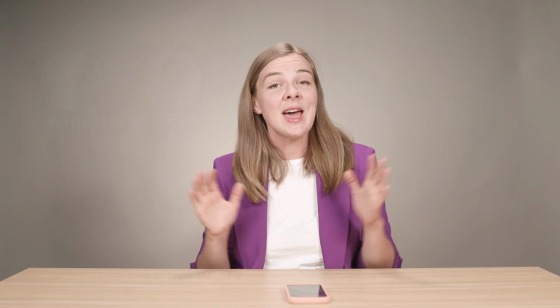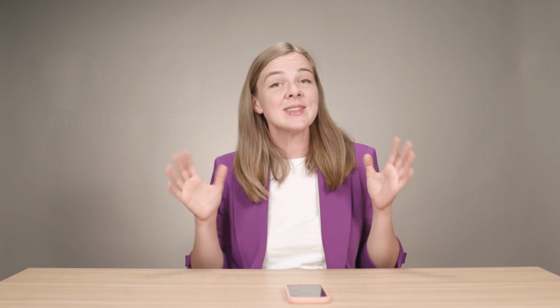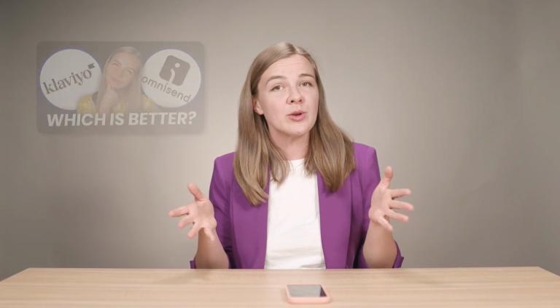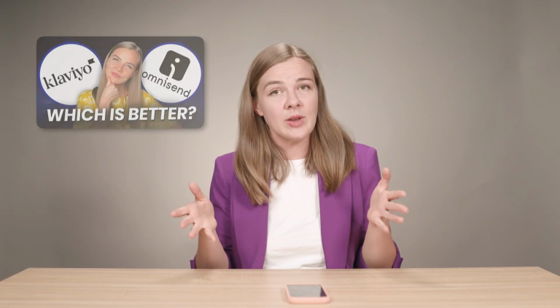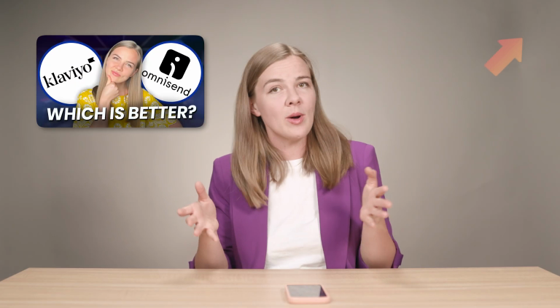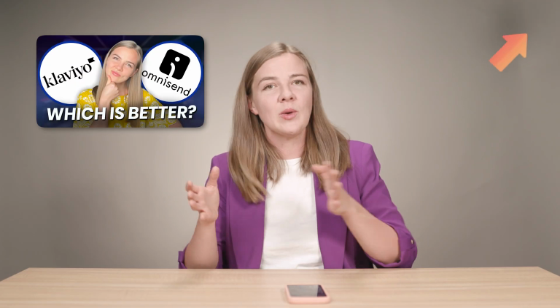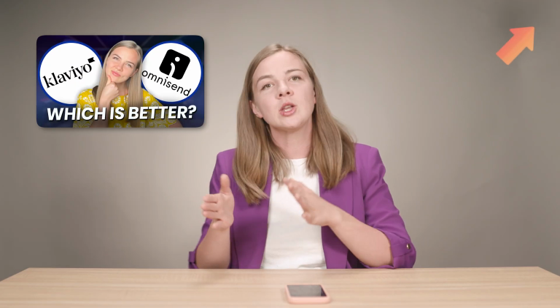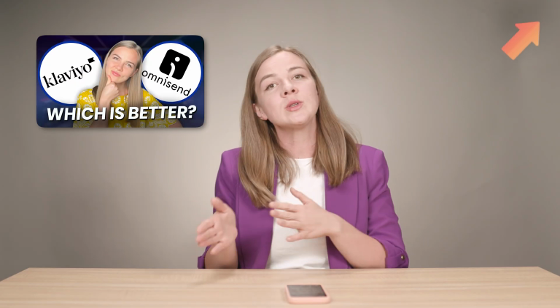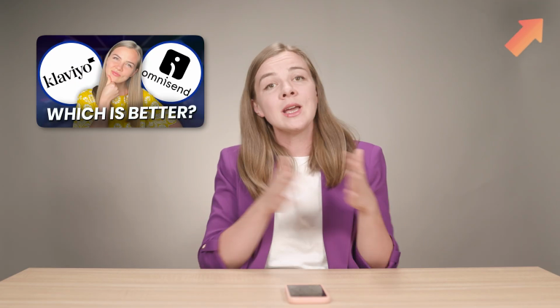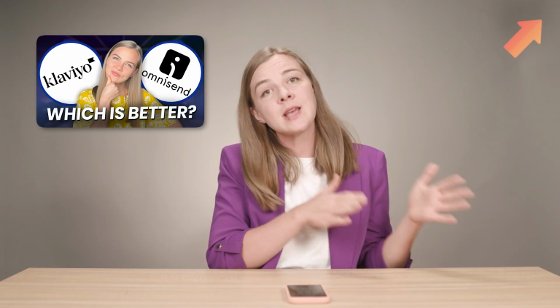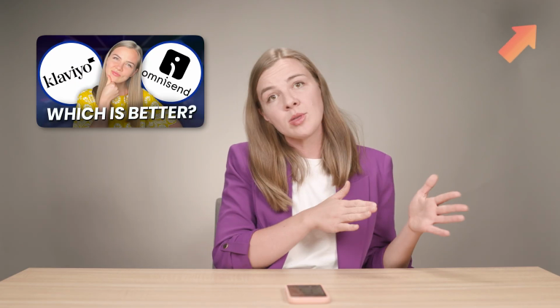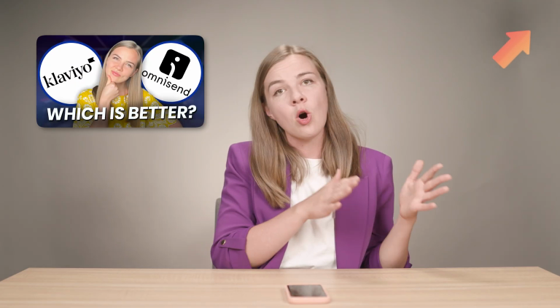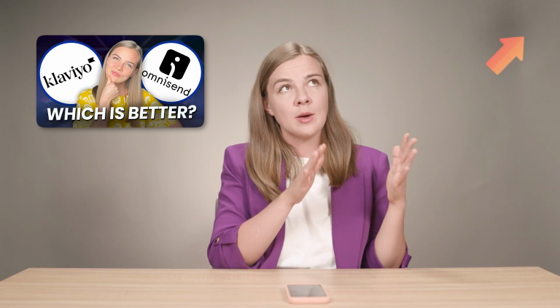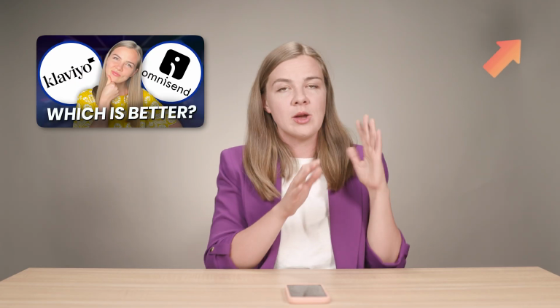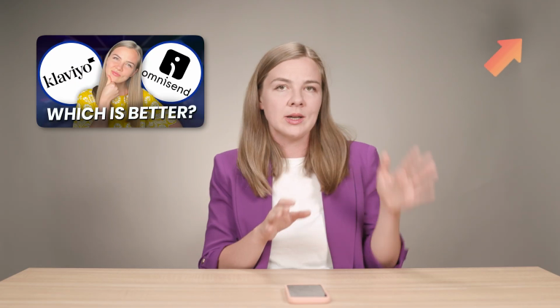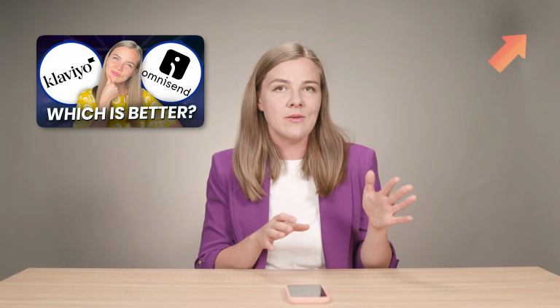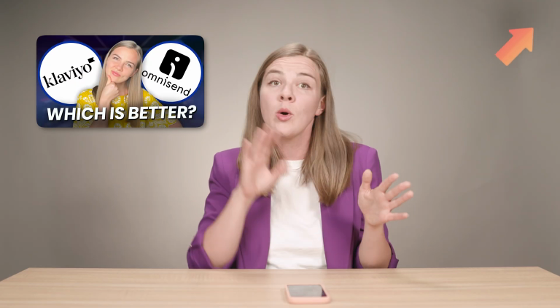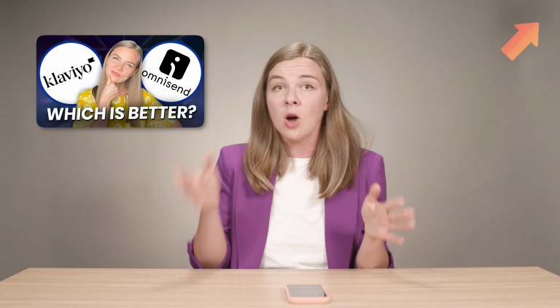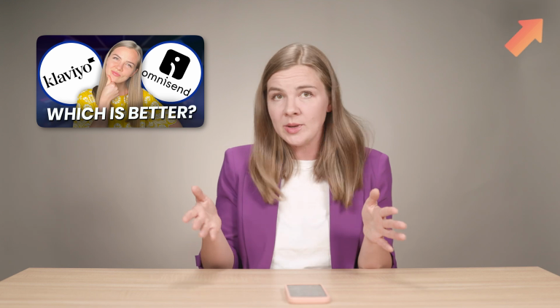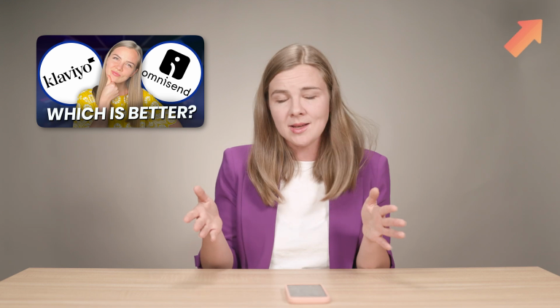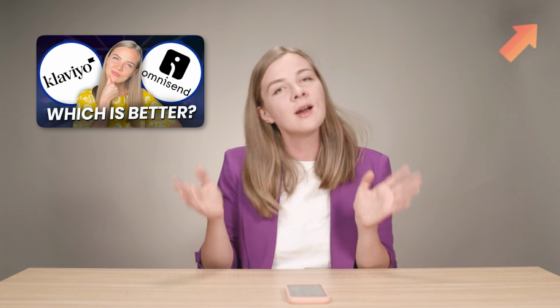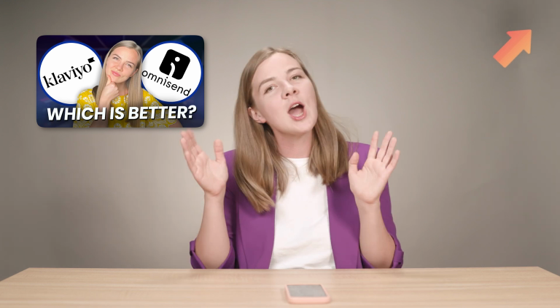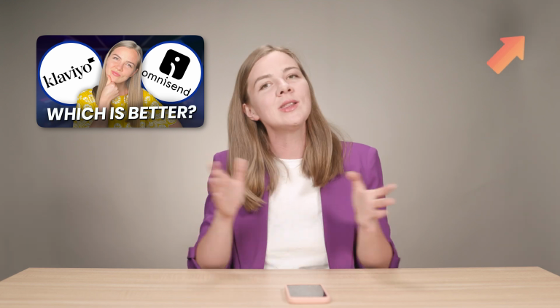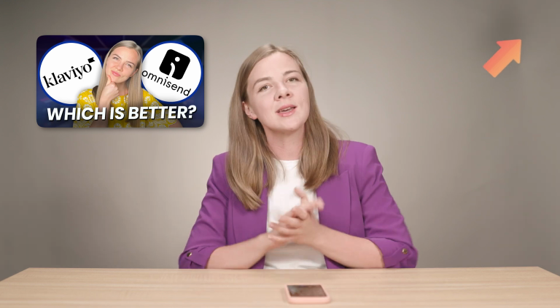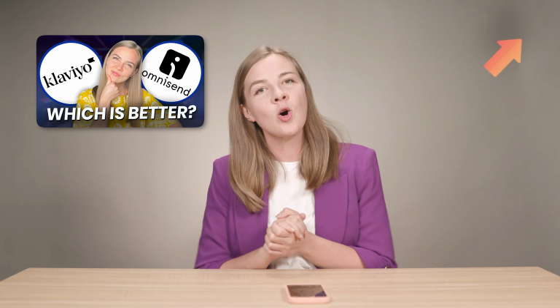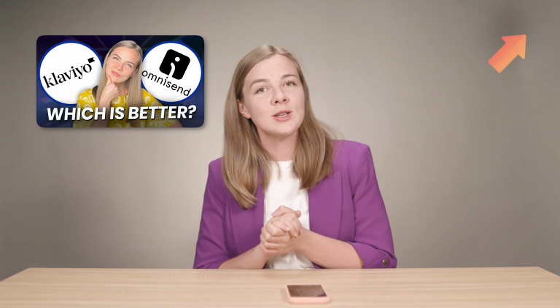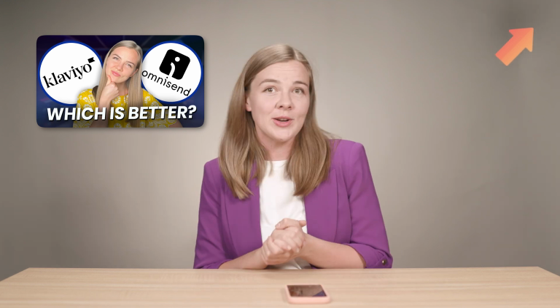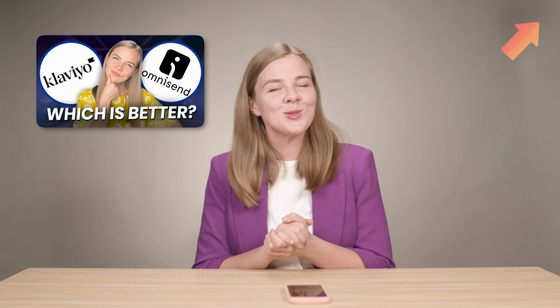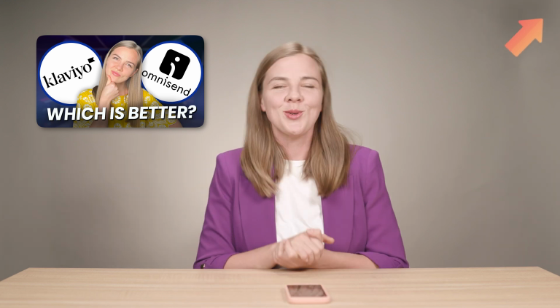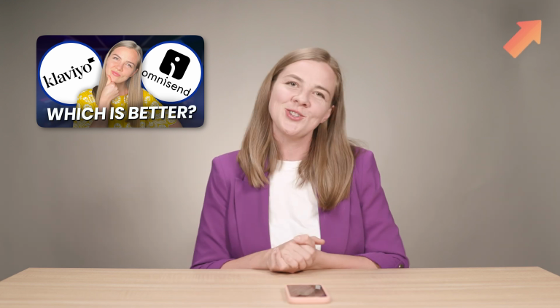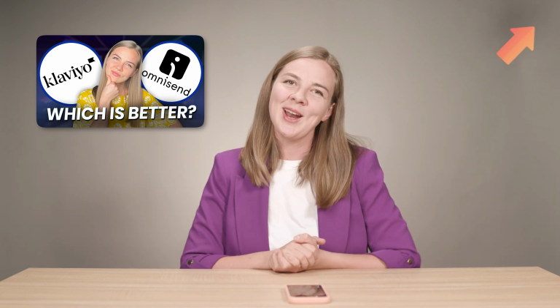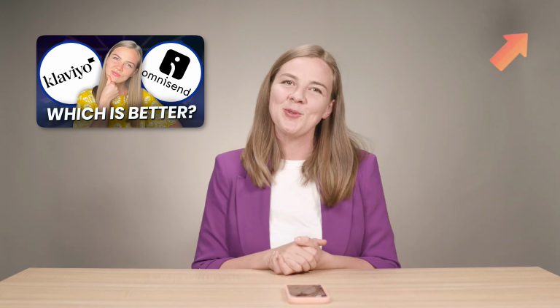I have a separate video, by the way, that goes in-depth comparing Klaviyo and OmniSend. I will link it on the screen so that you can check it out.